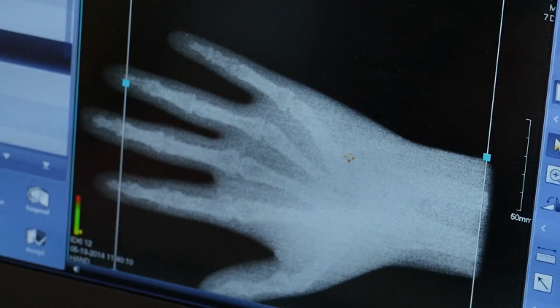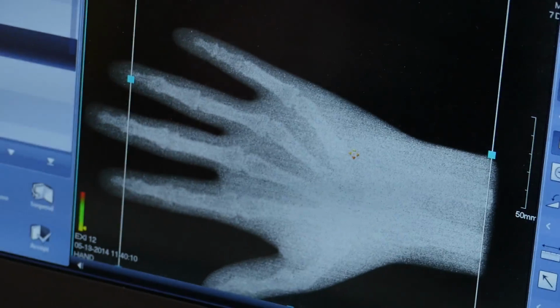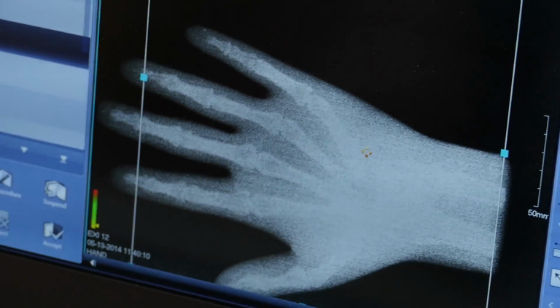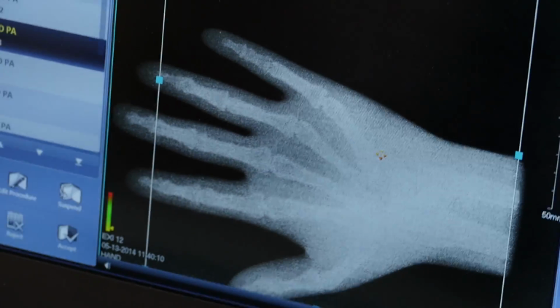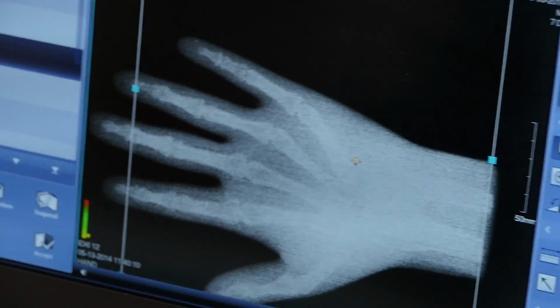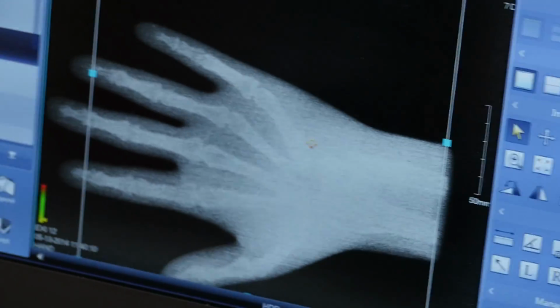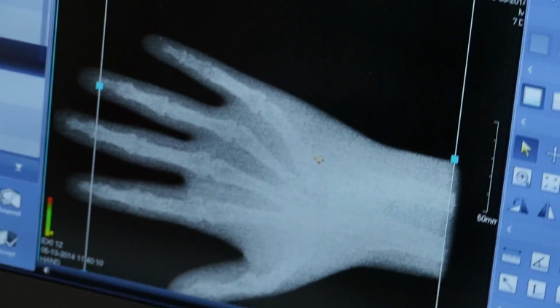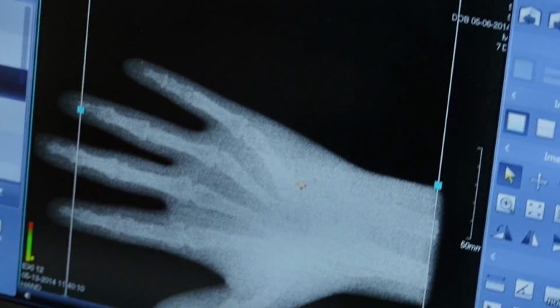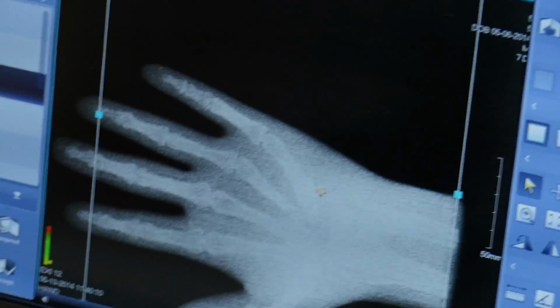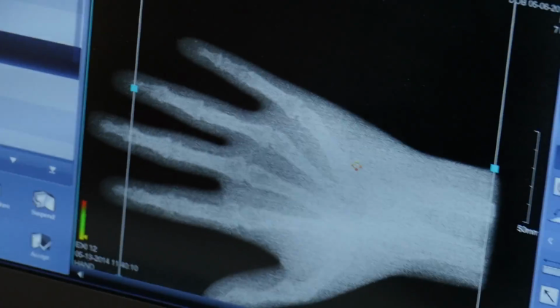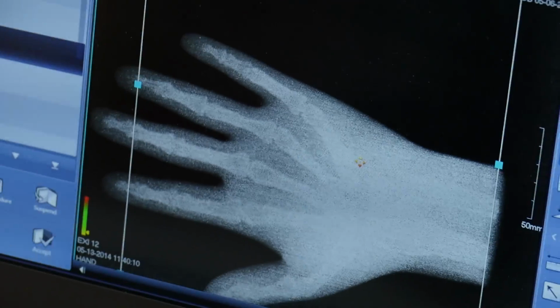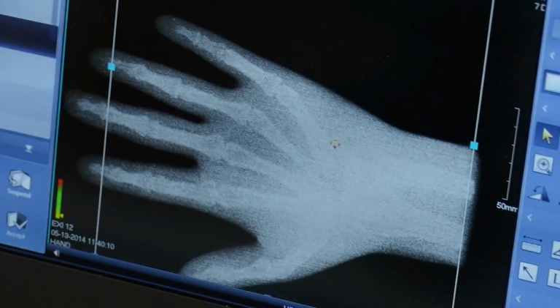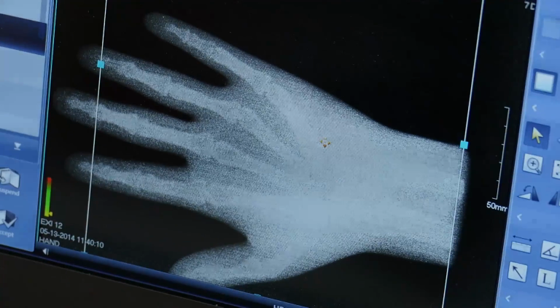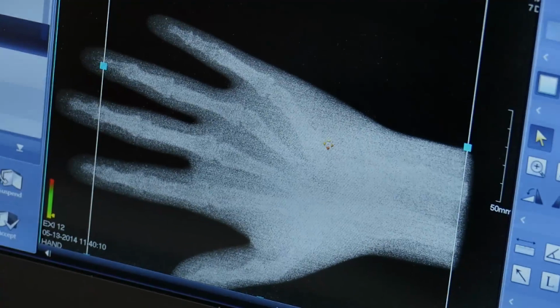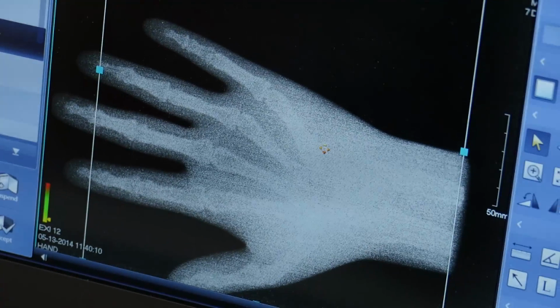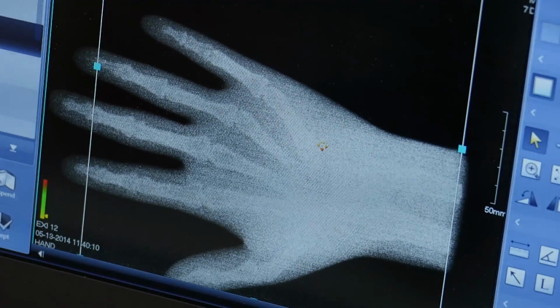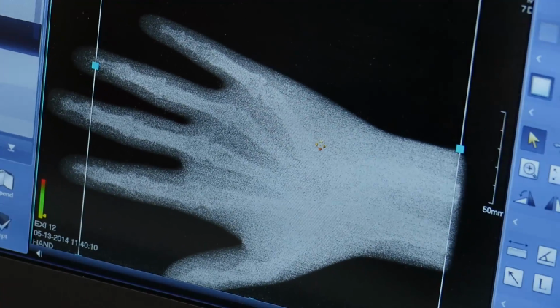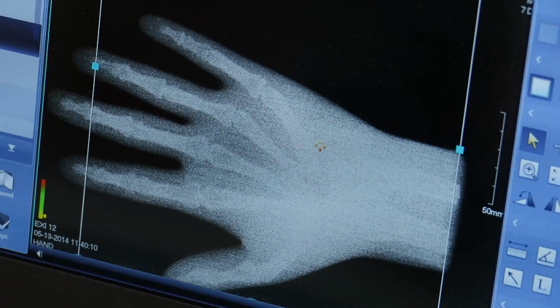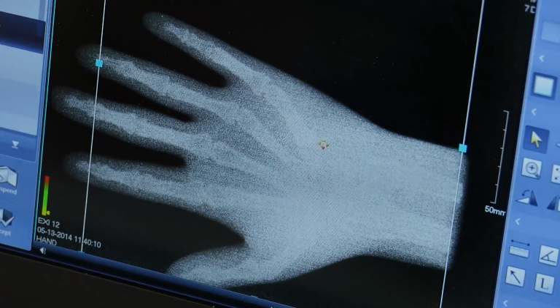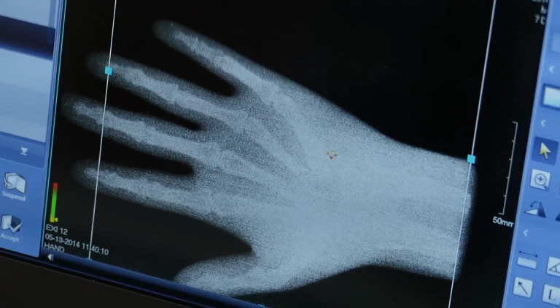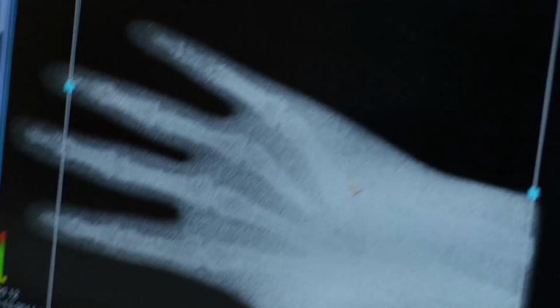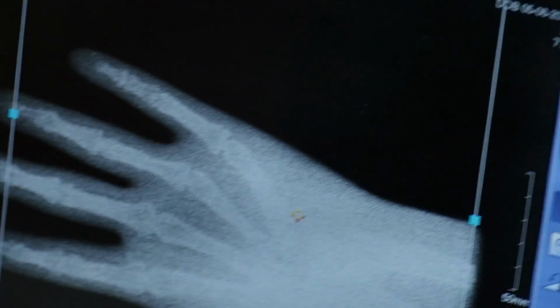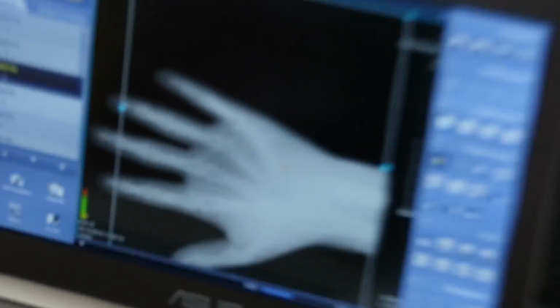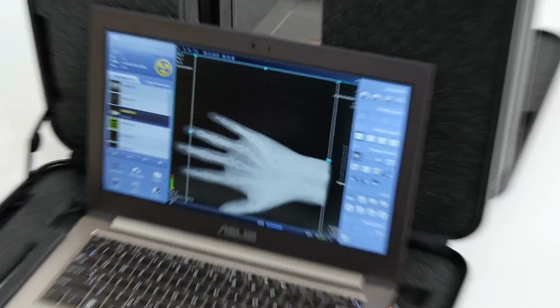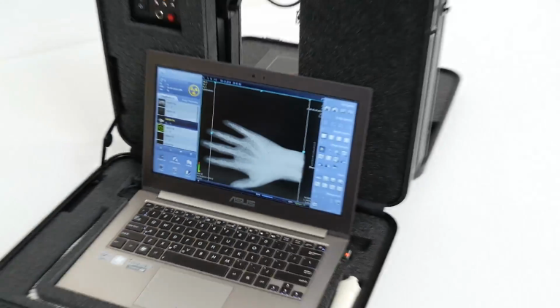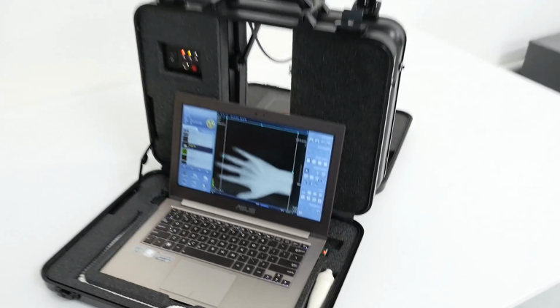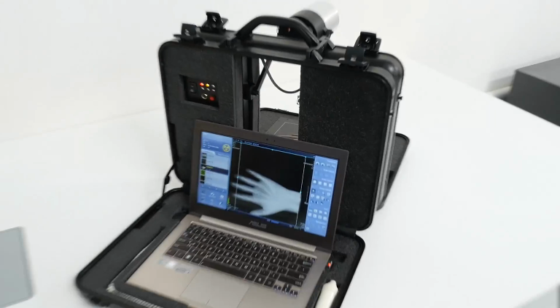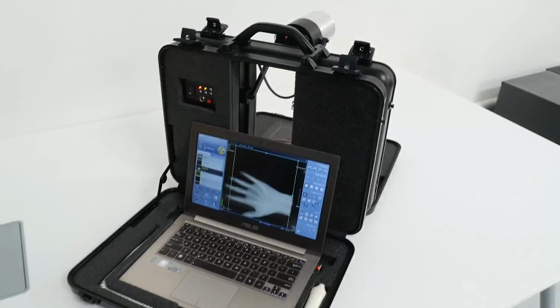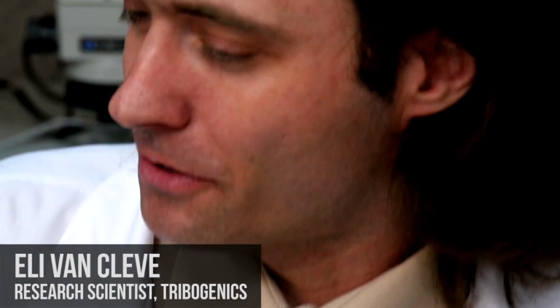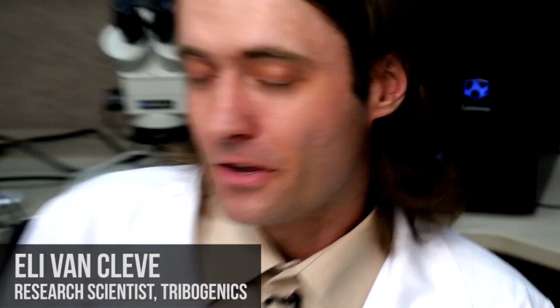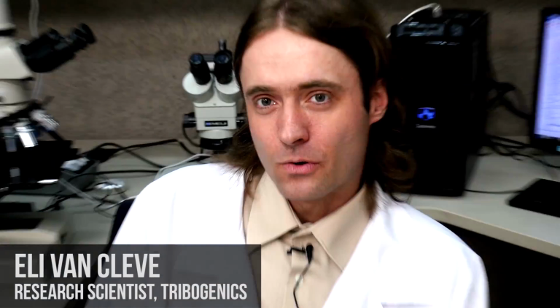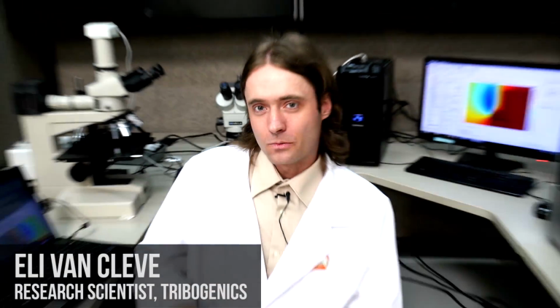I was still a little fuzzy on how they went from scotch tape to a miniaturized x-ray source, so I asked Eli to explain the science for me.